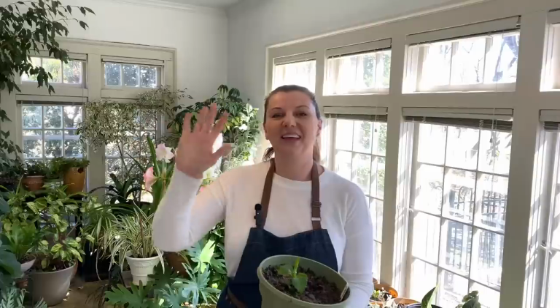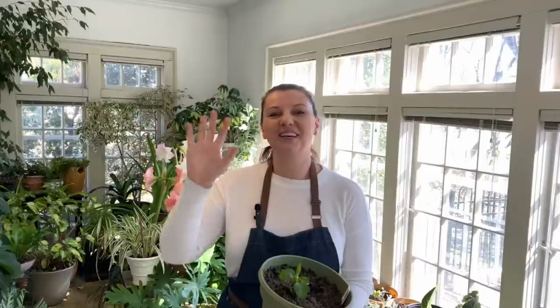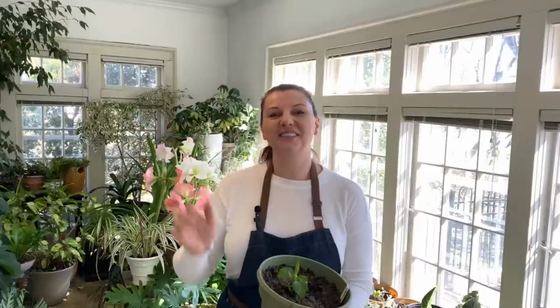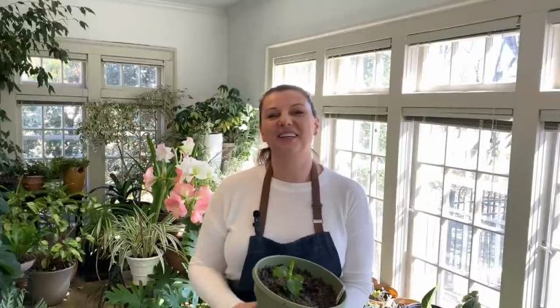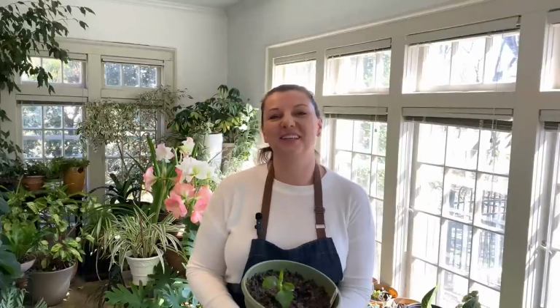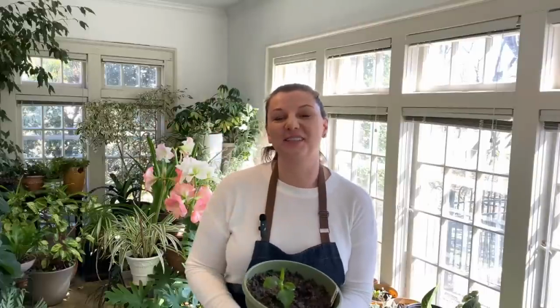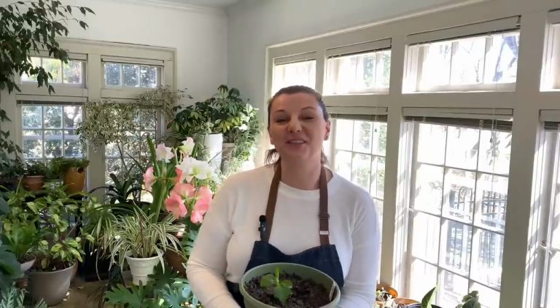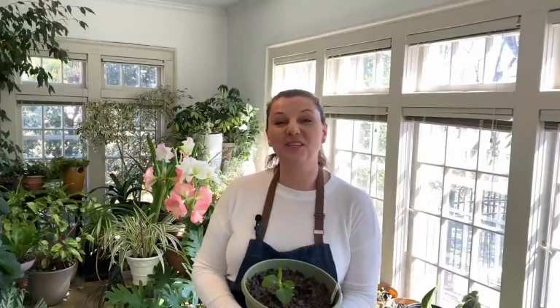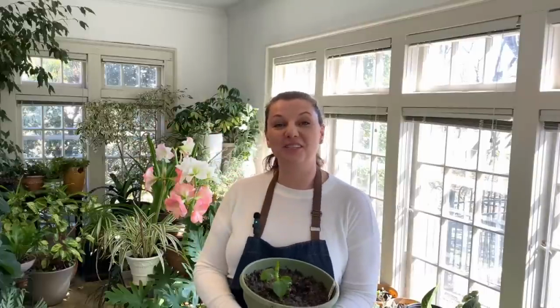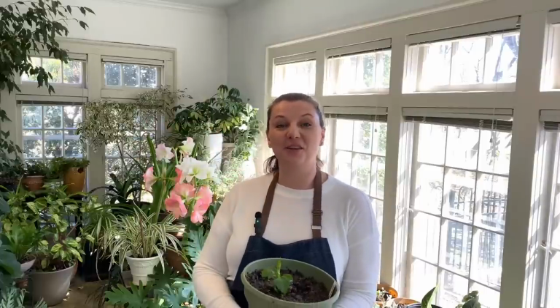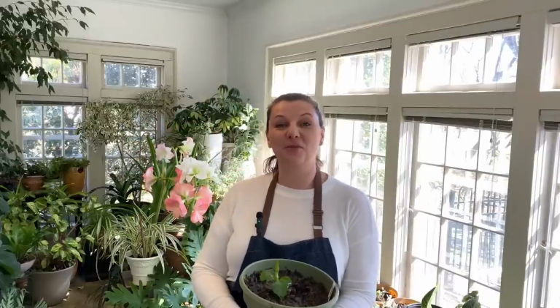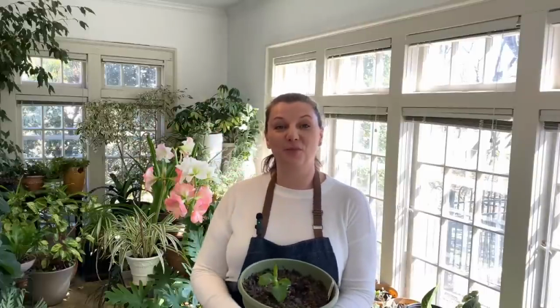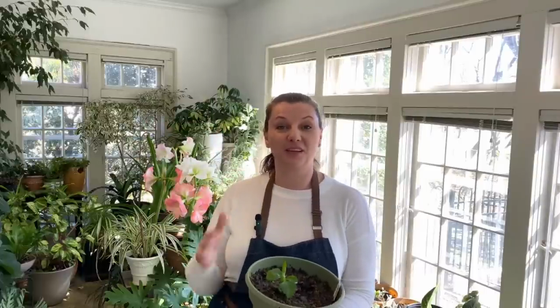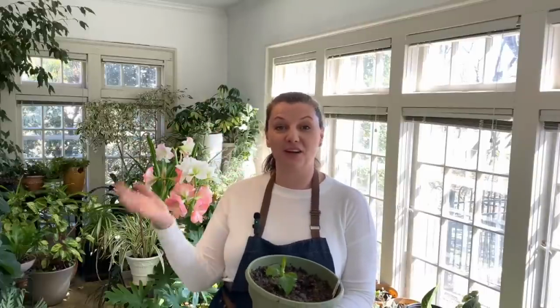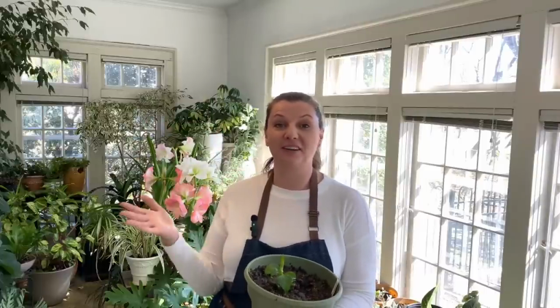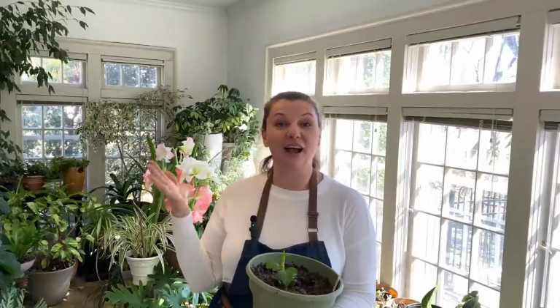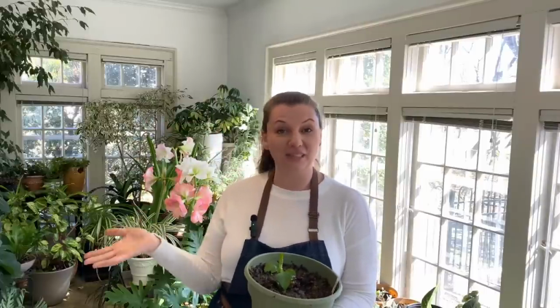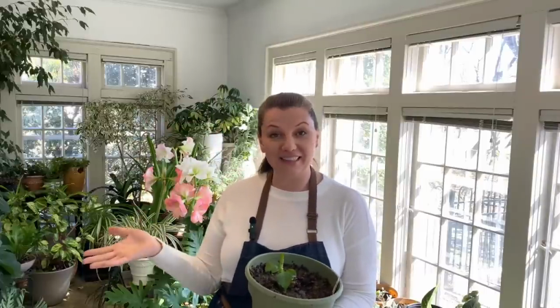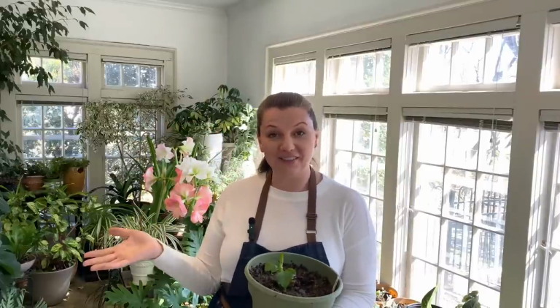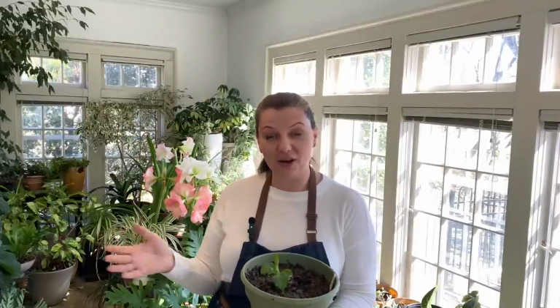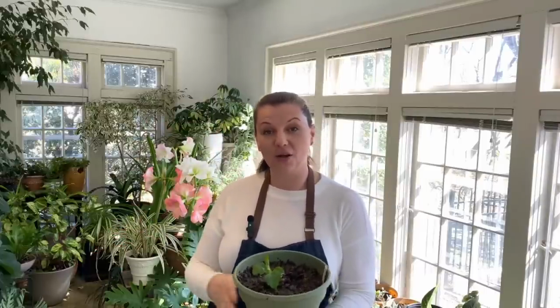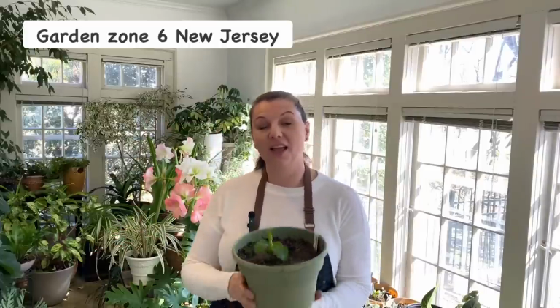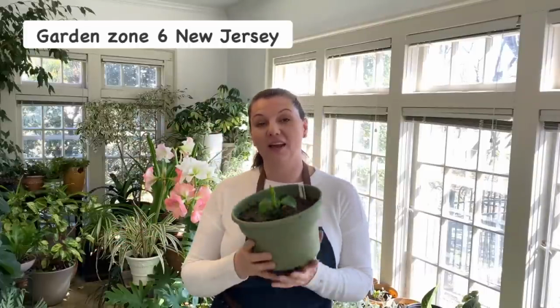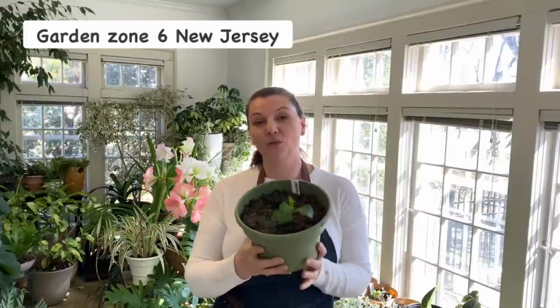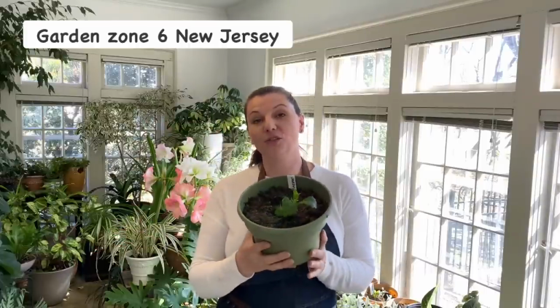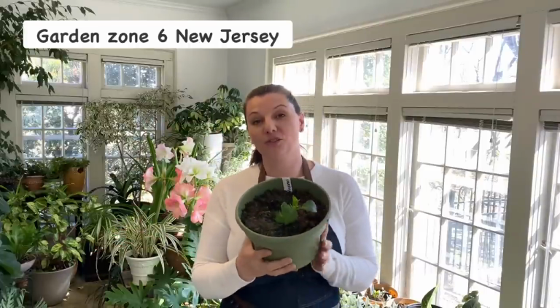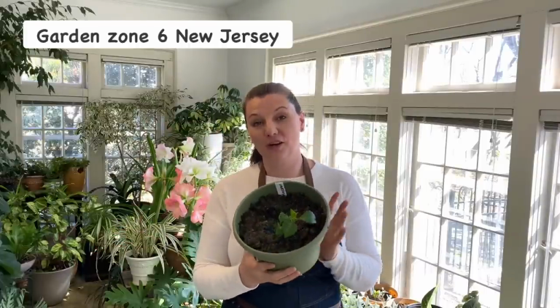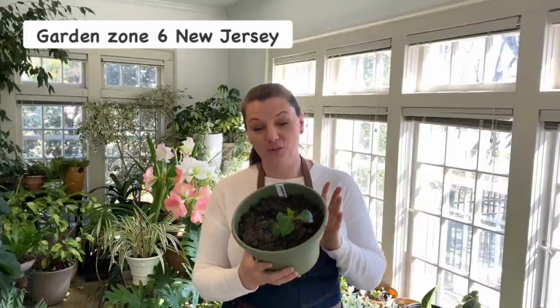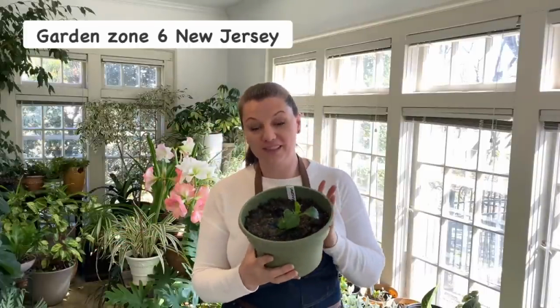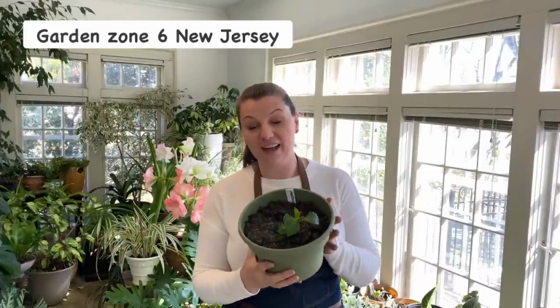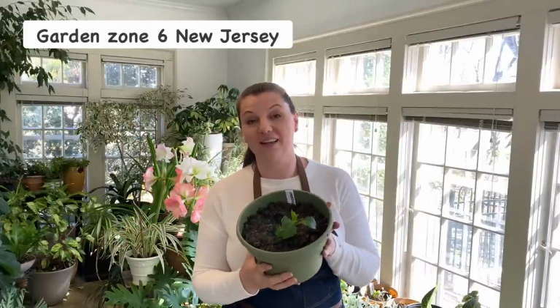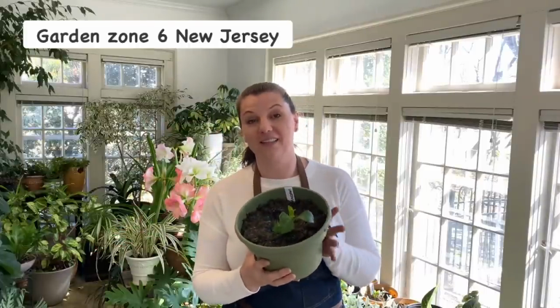Hey you guys, Yulia here. Today's video will be a garden updates video and I want to start with dahlias.